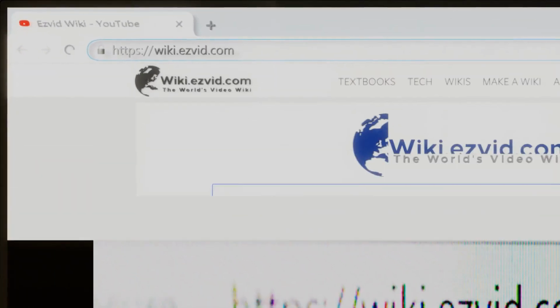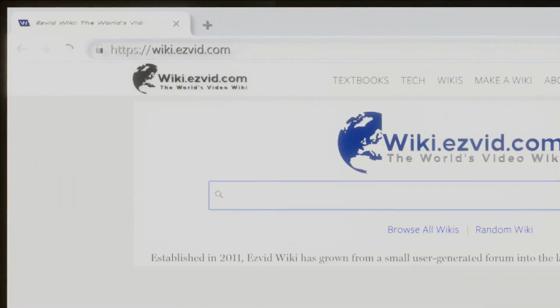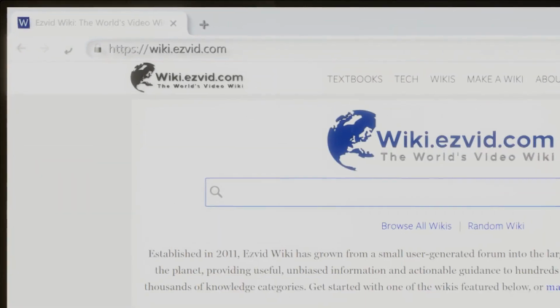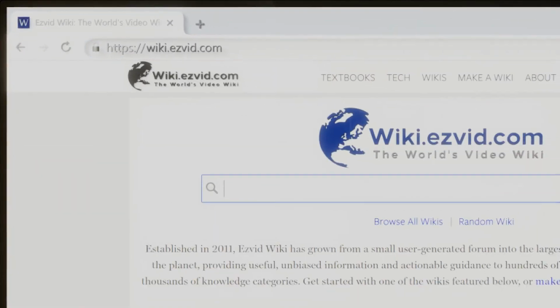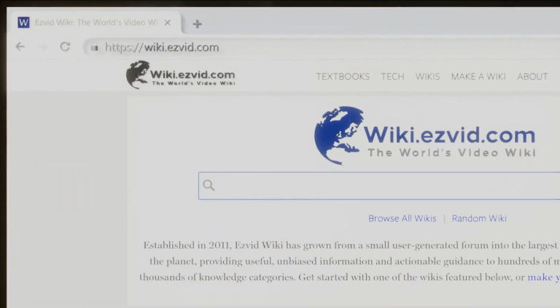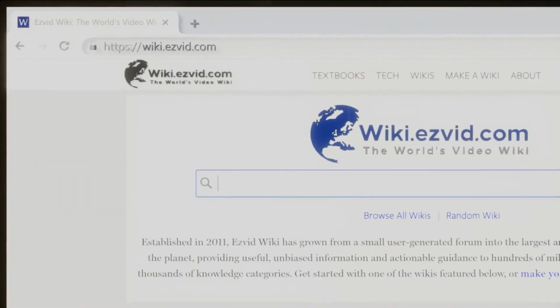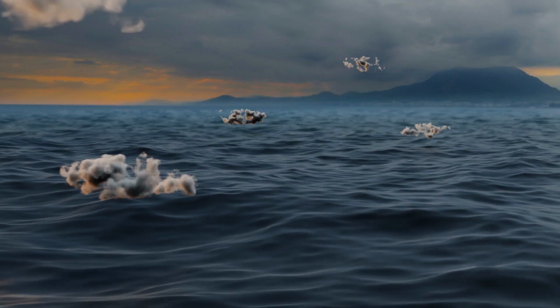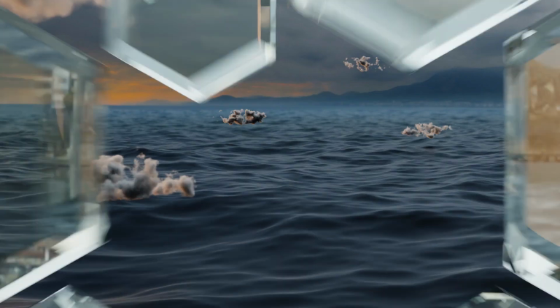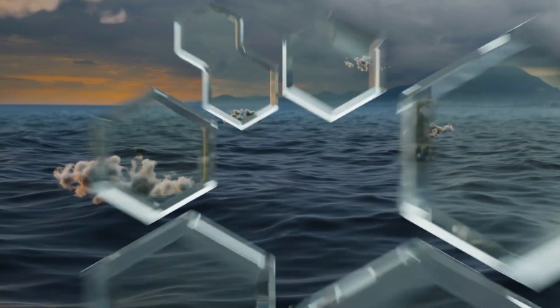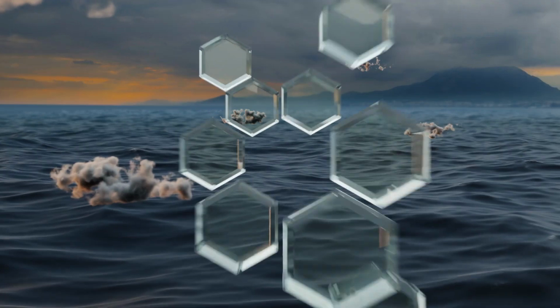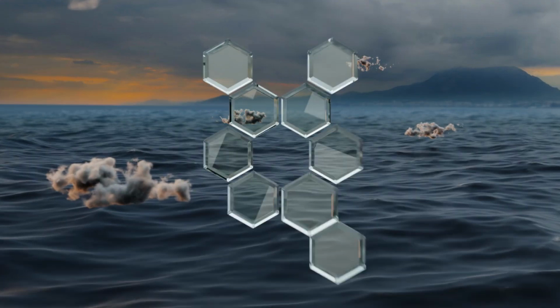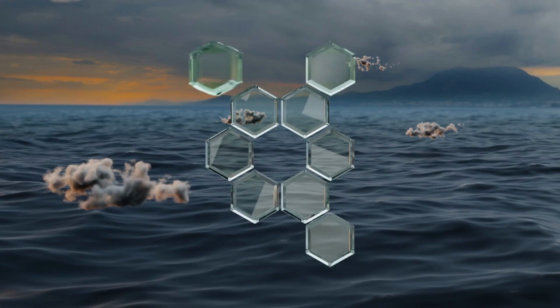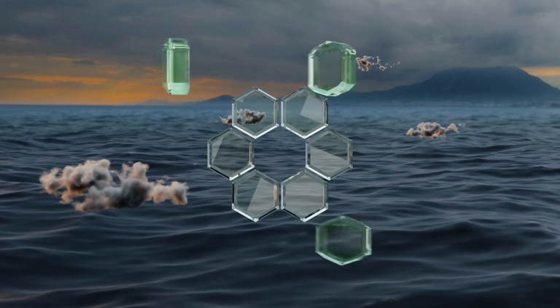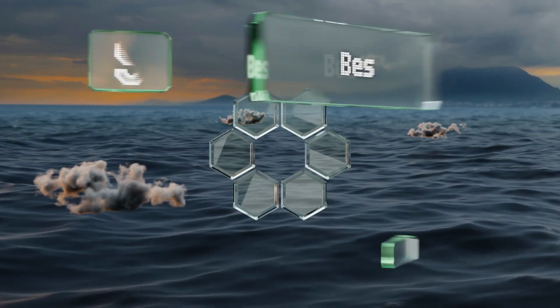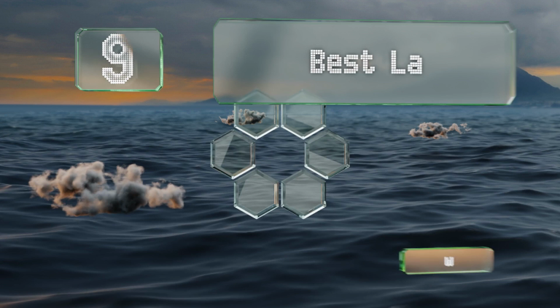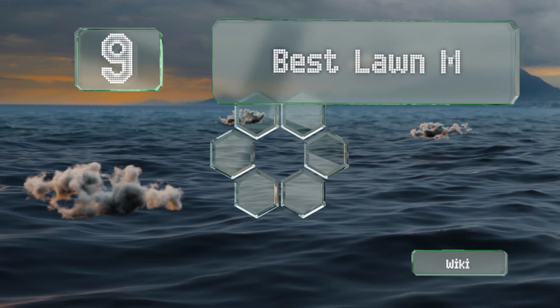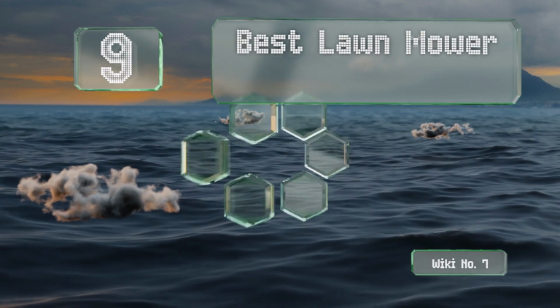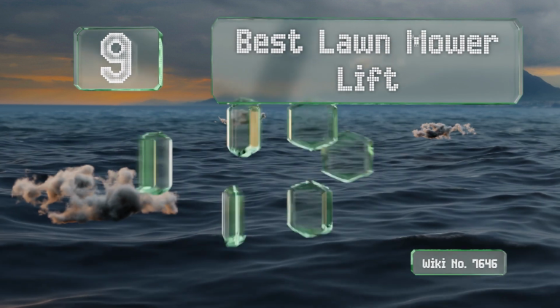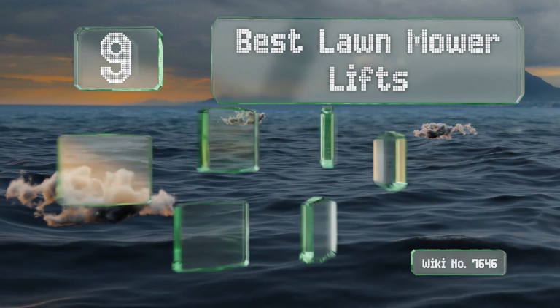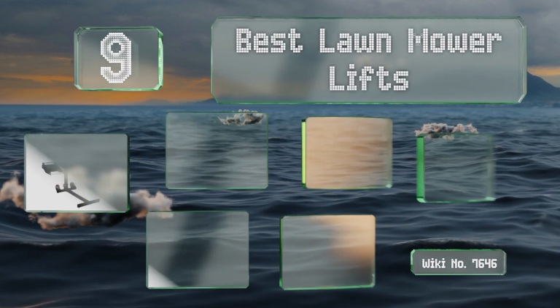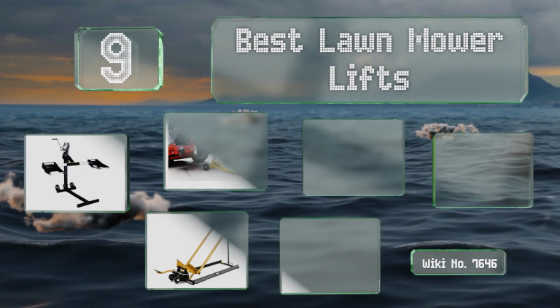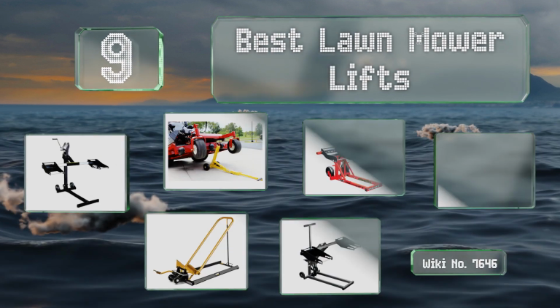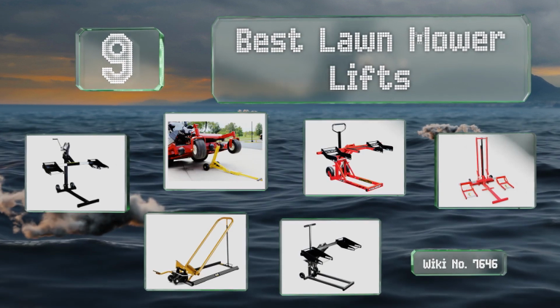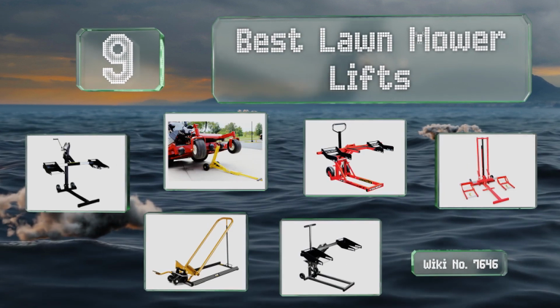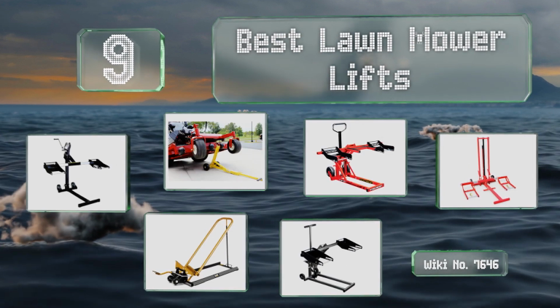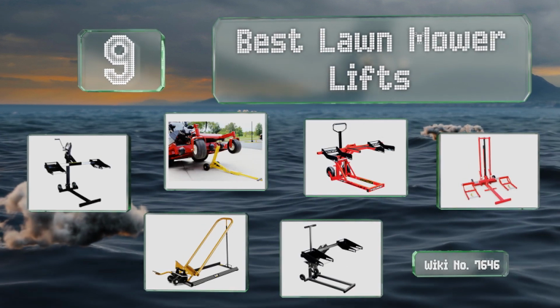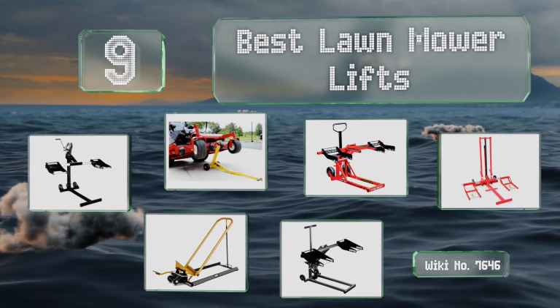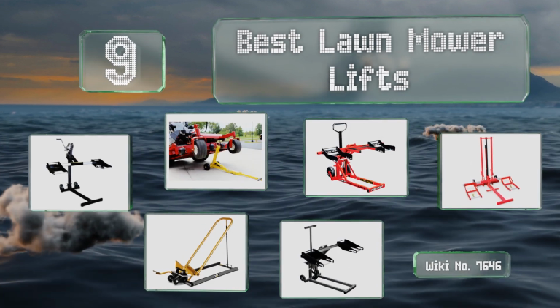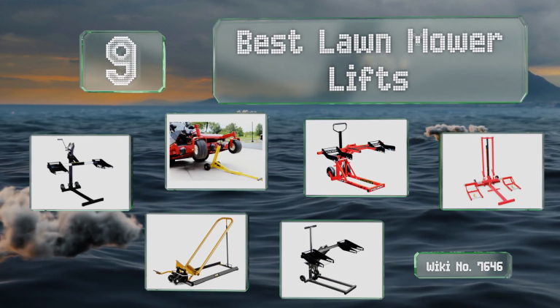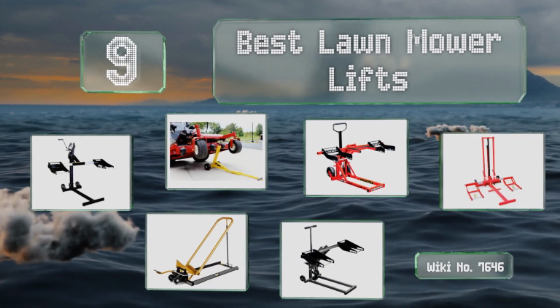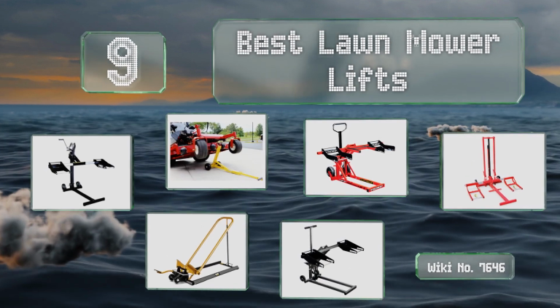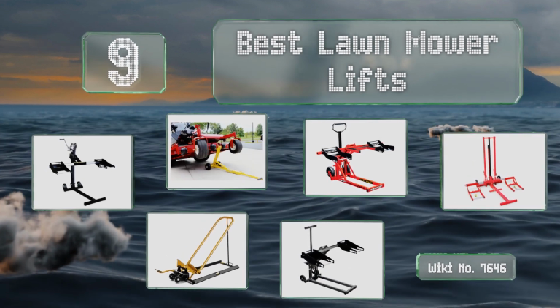Easy Vid presents the nine best lawnmower lifts. Let's get started with the list.